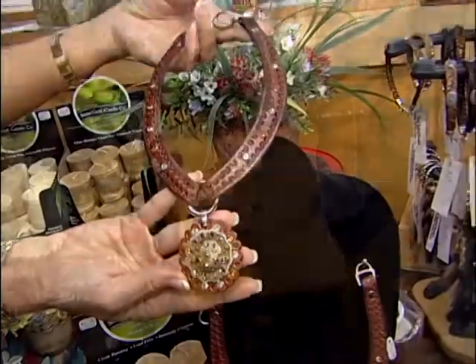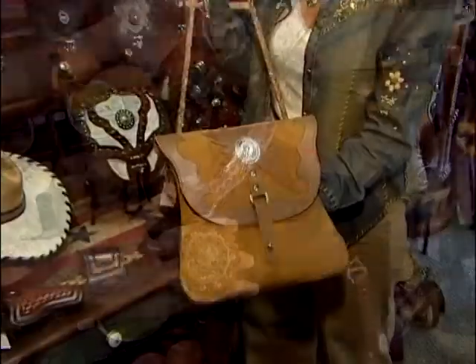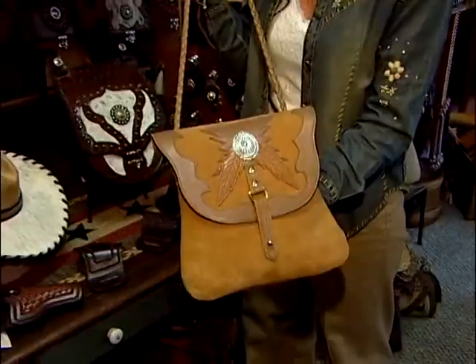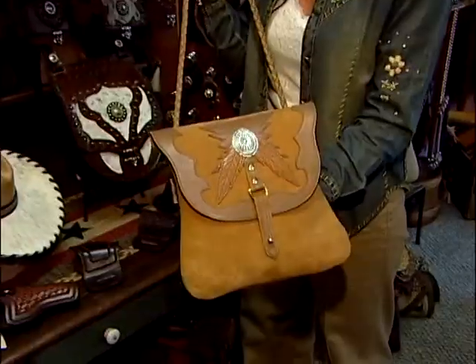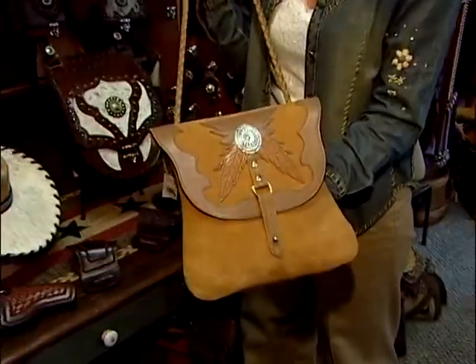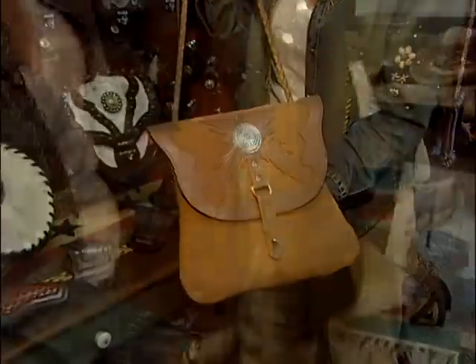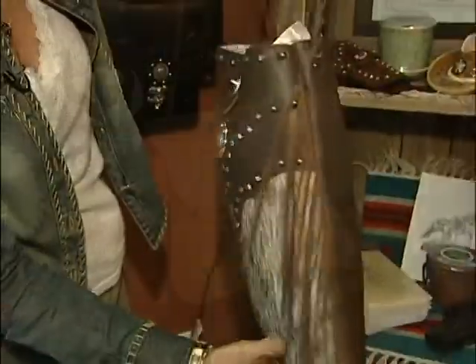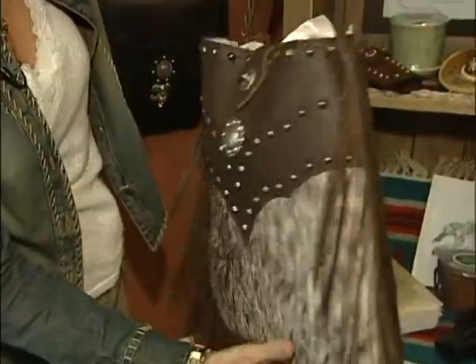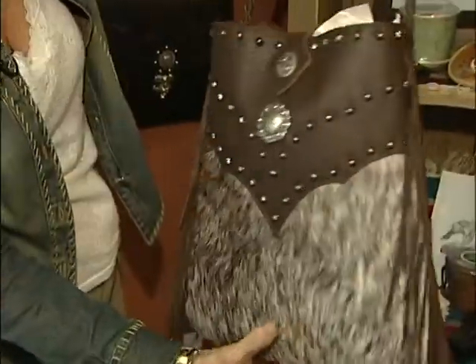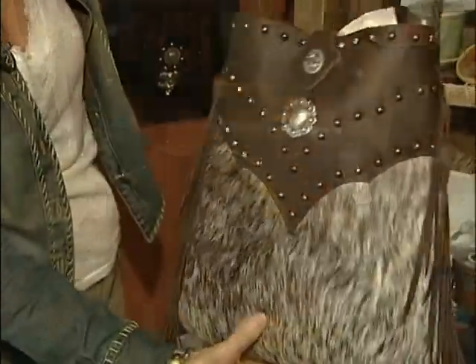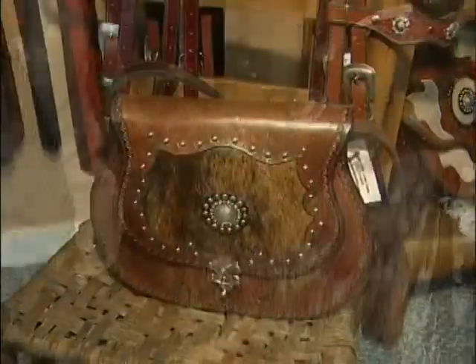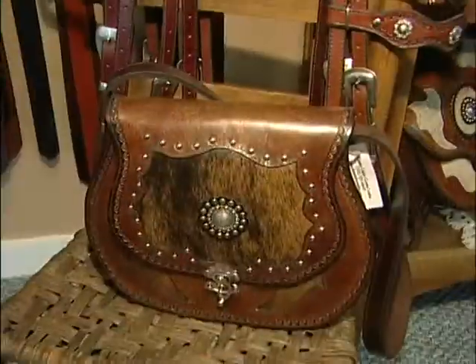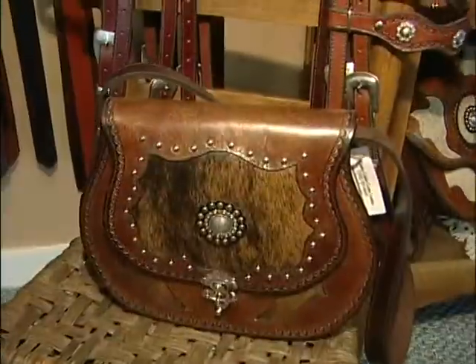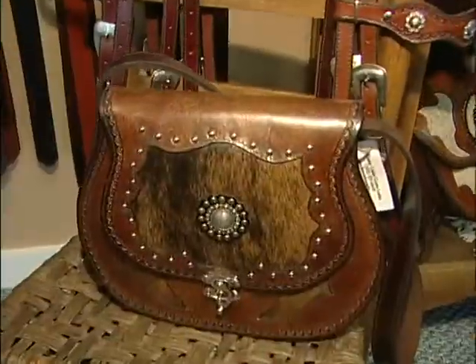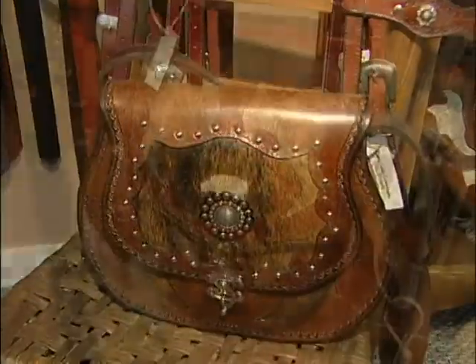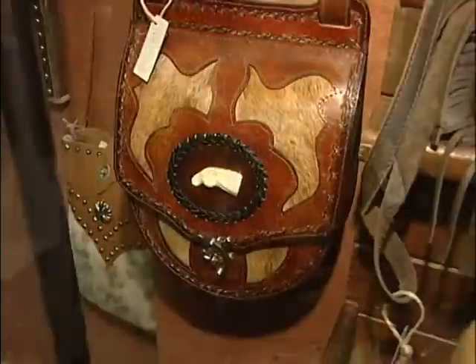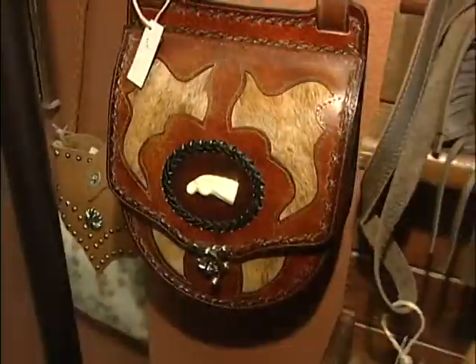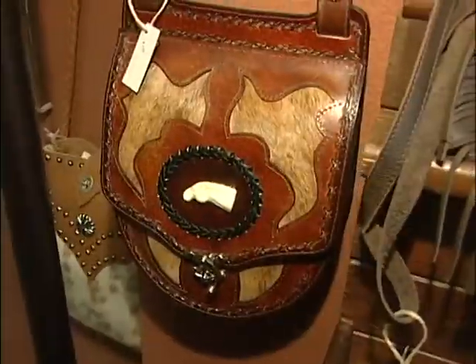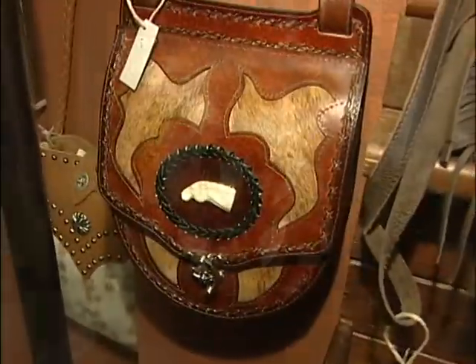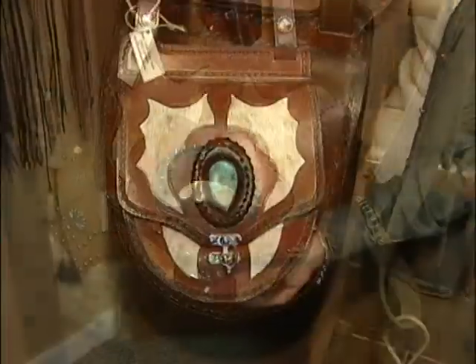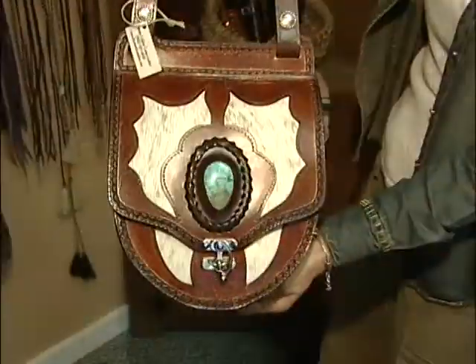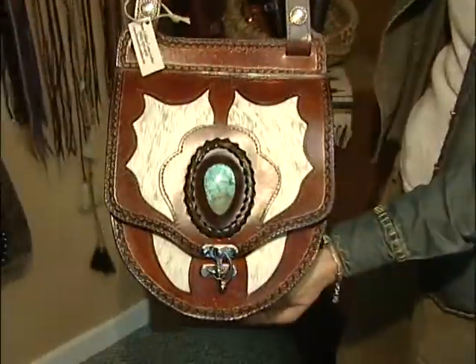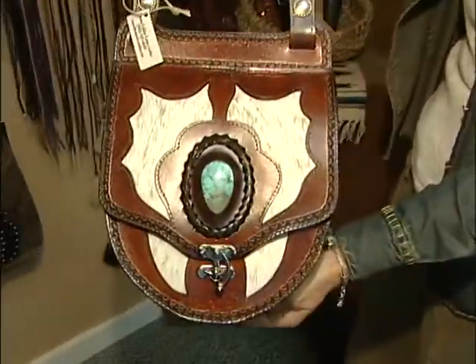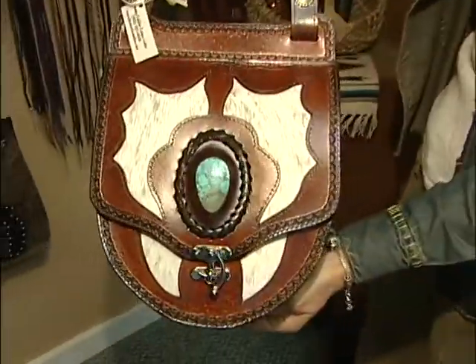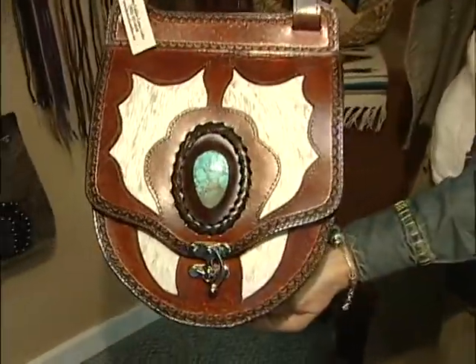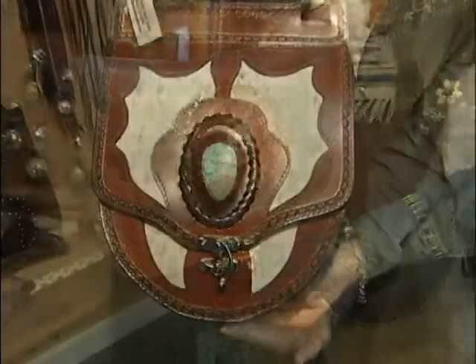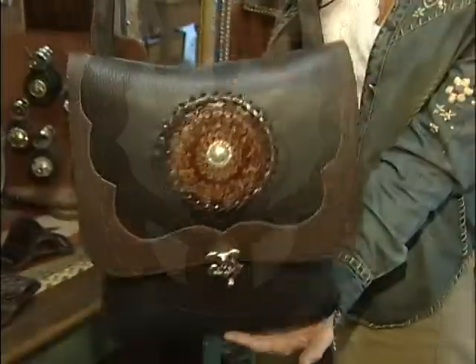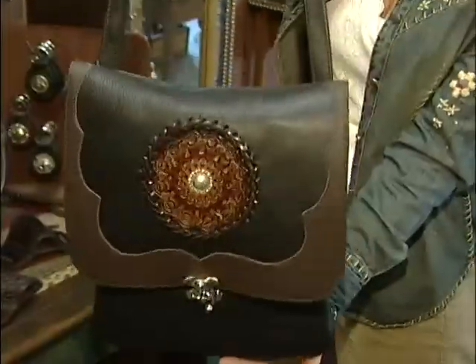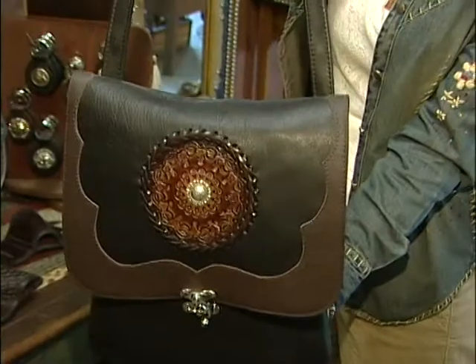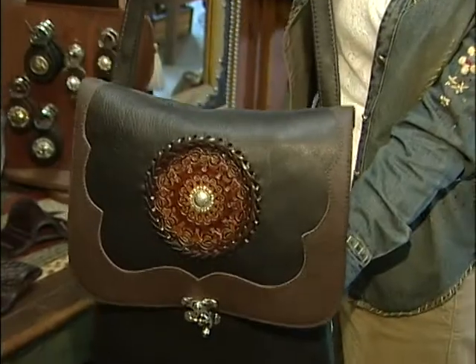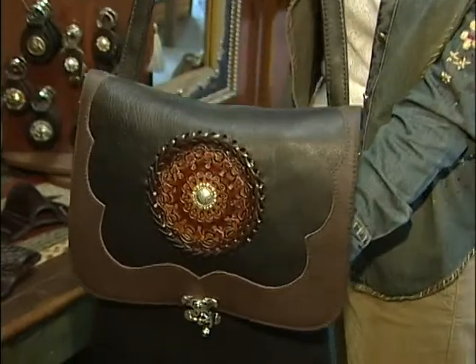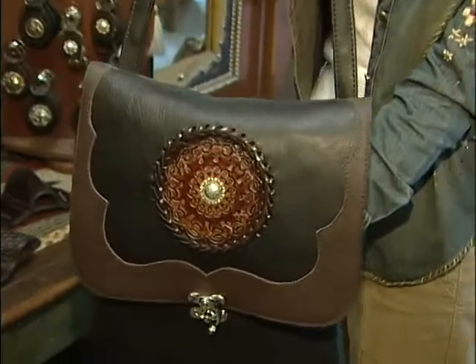We make a wide variety of handbags. You can come in, pick your own color, size, and style.